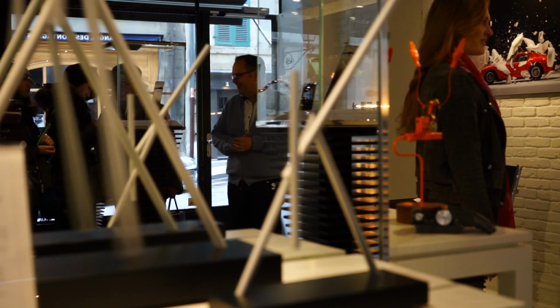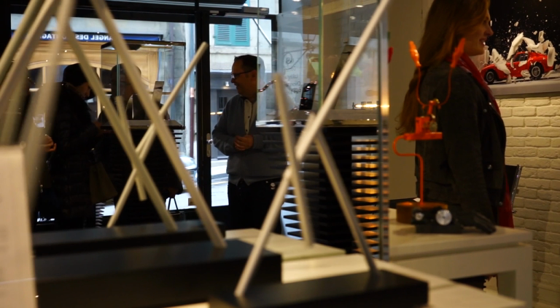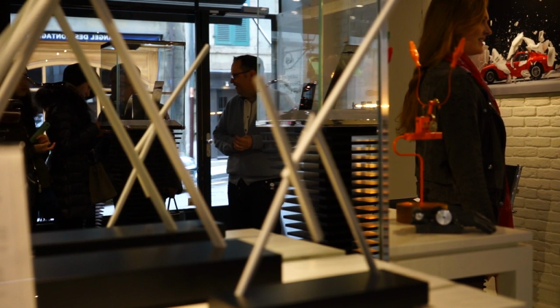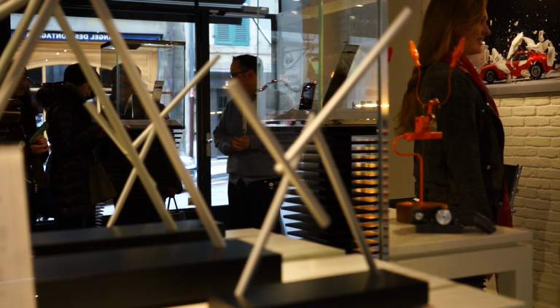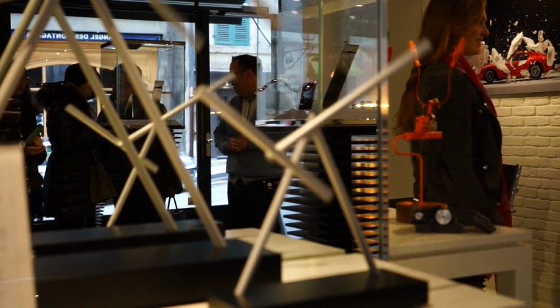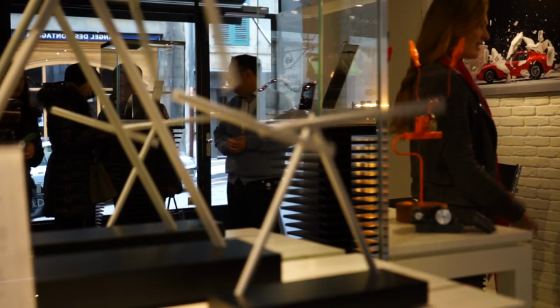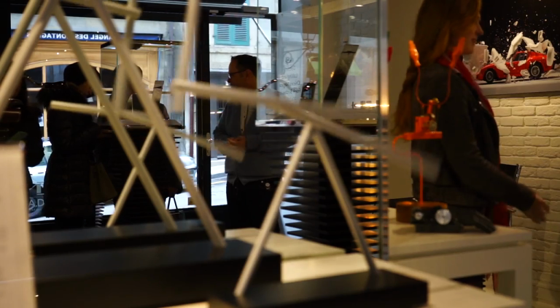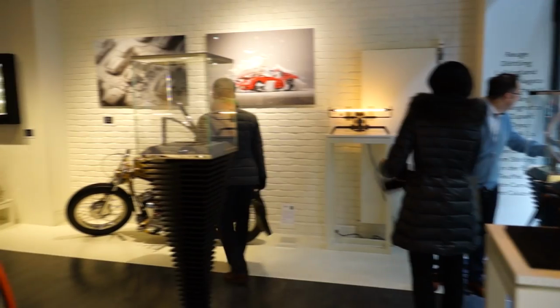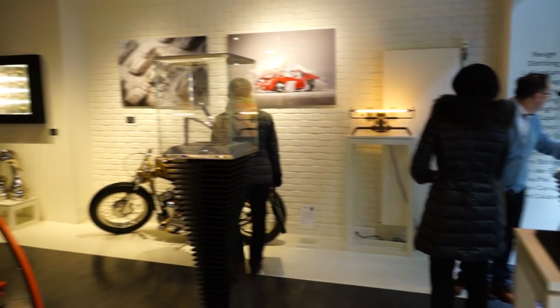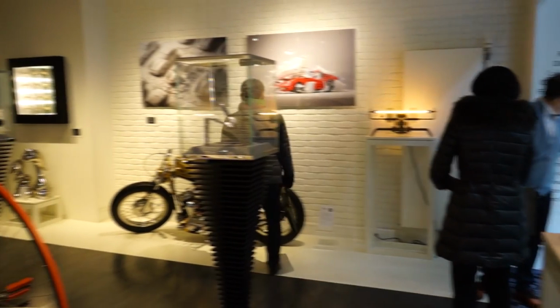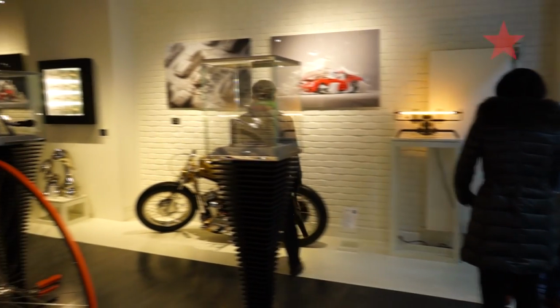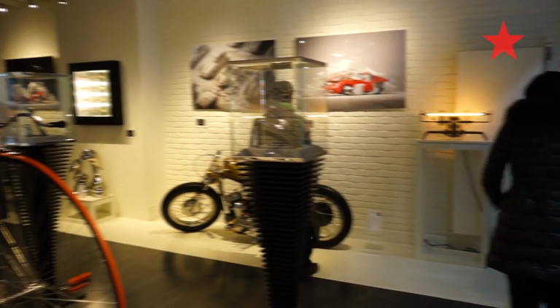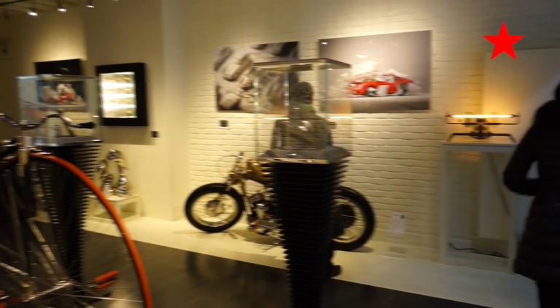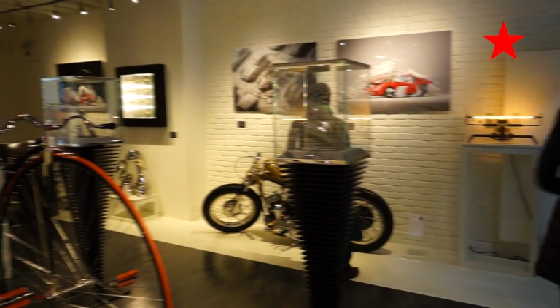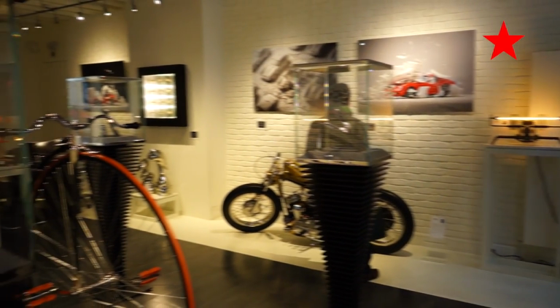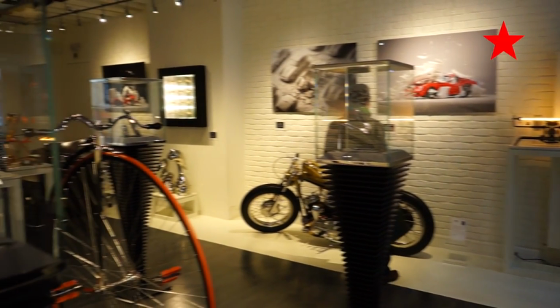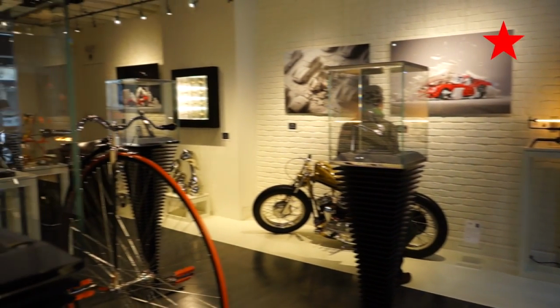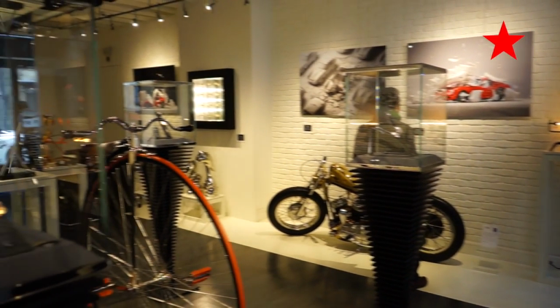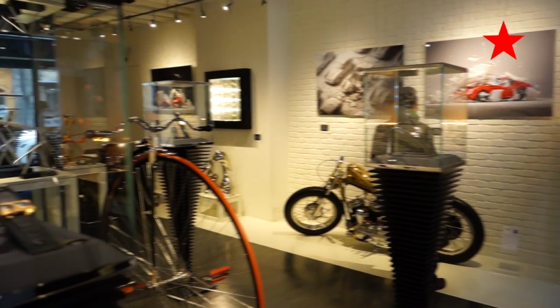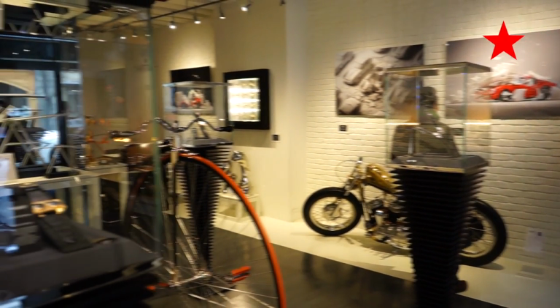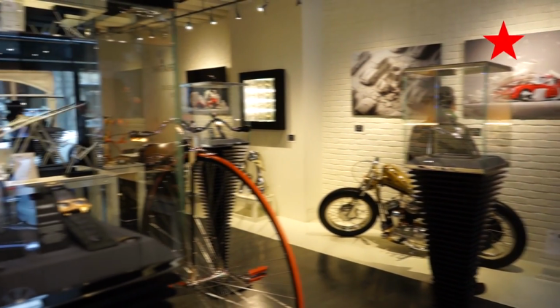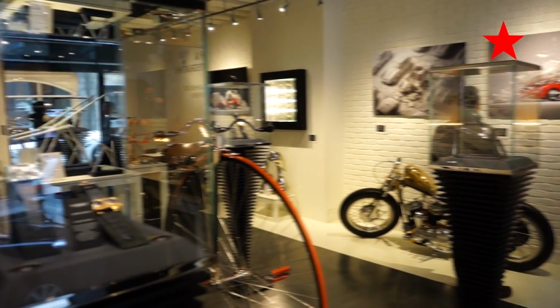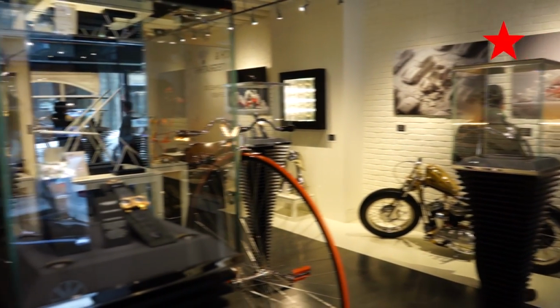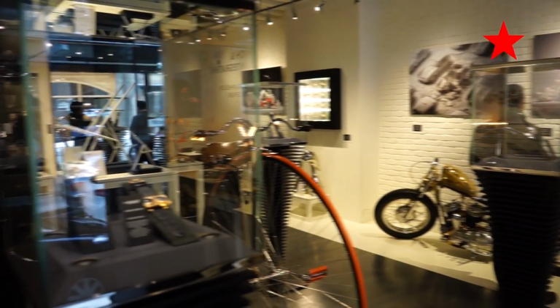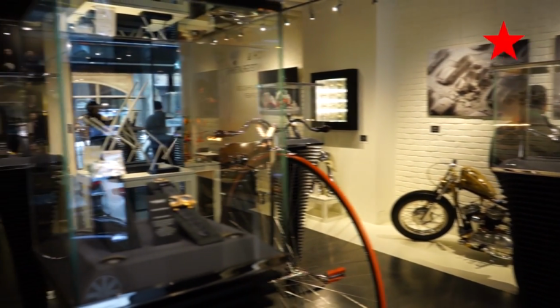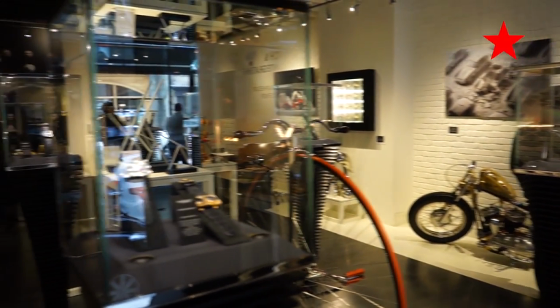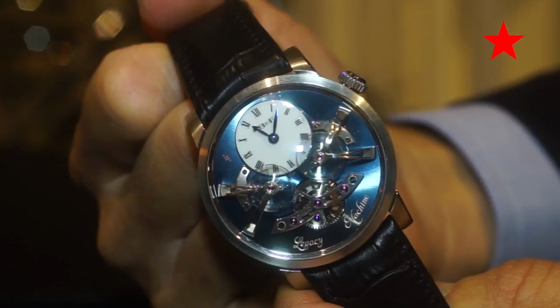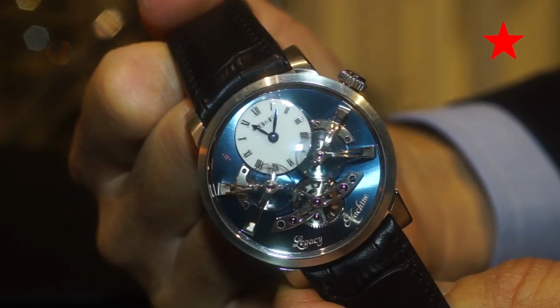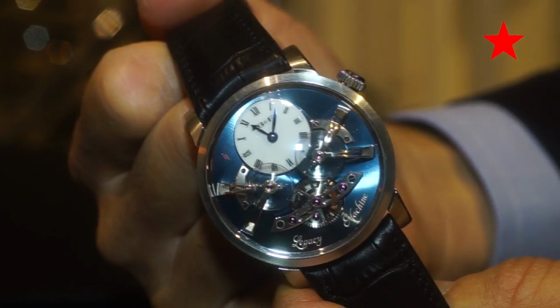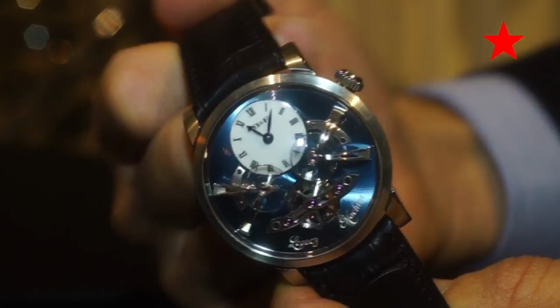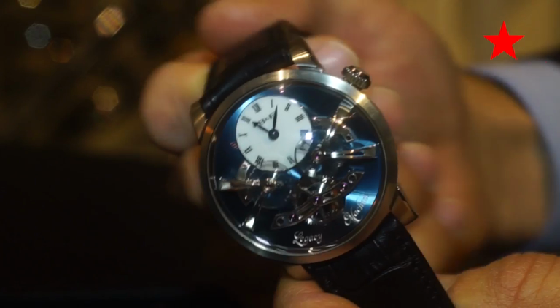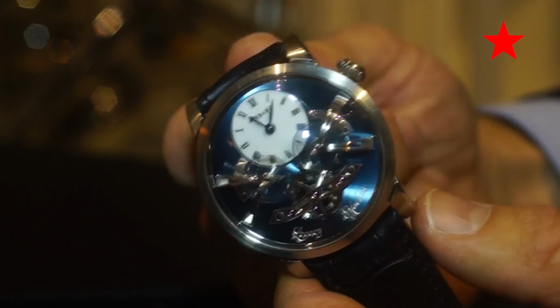Hello everyone, this is Adip from Revolution Magazine and I'm here today with Charis of MB&F, who will show us the Legacy Machine number two.